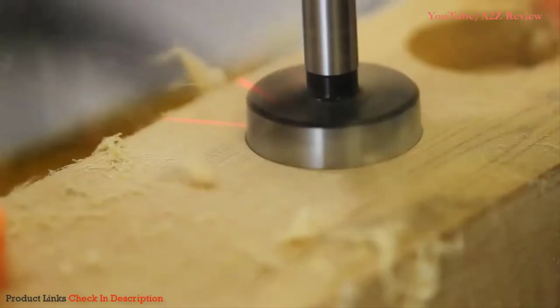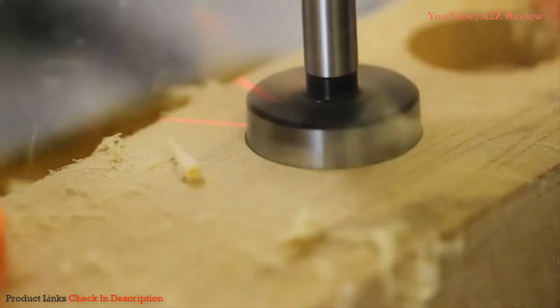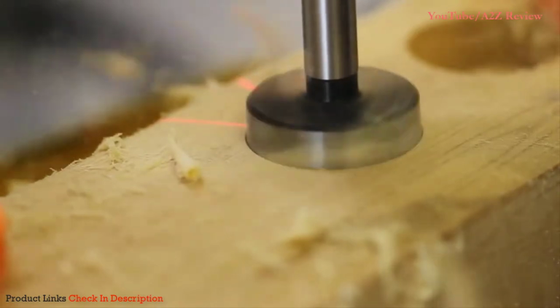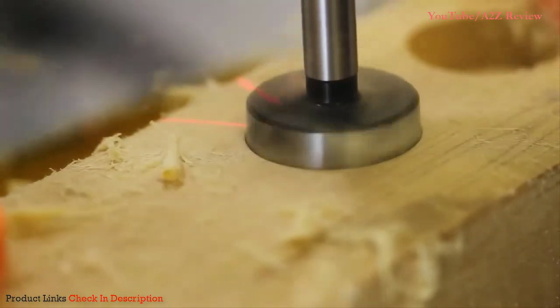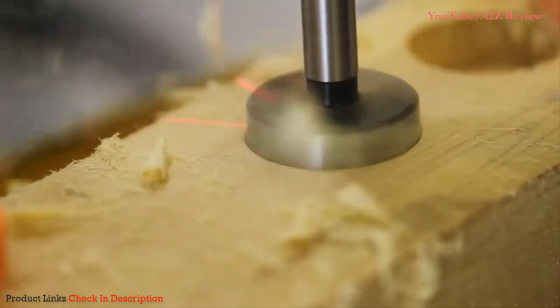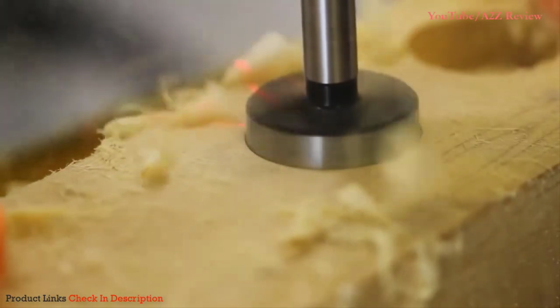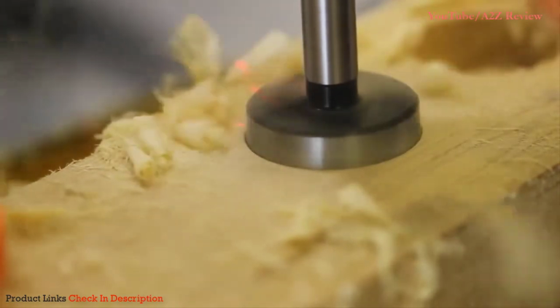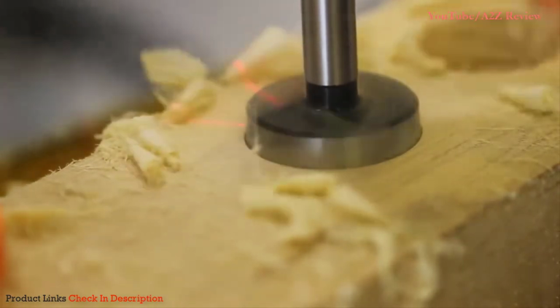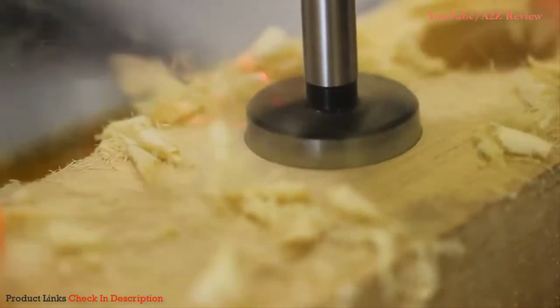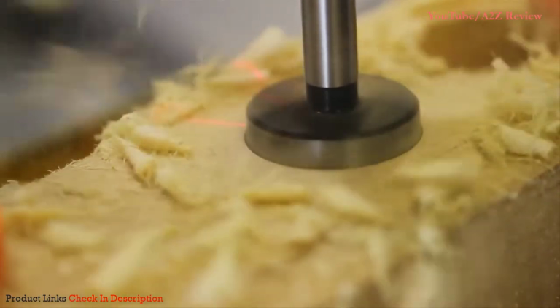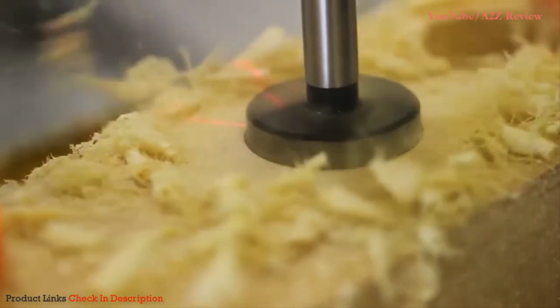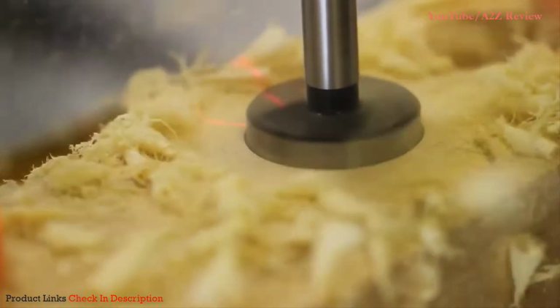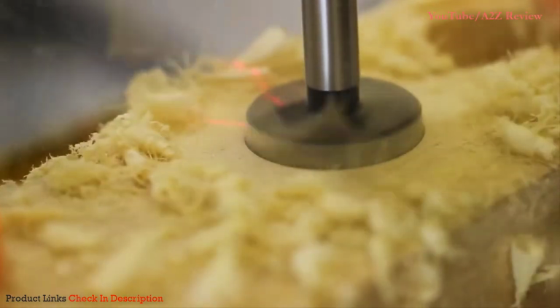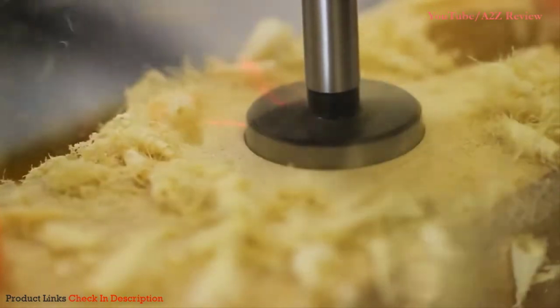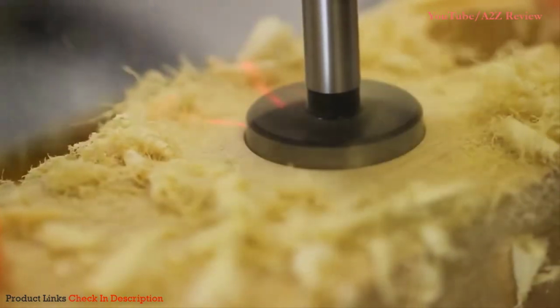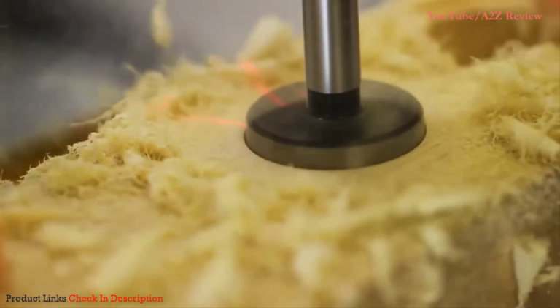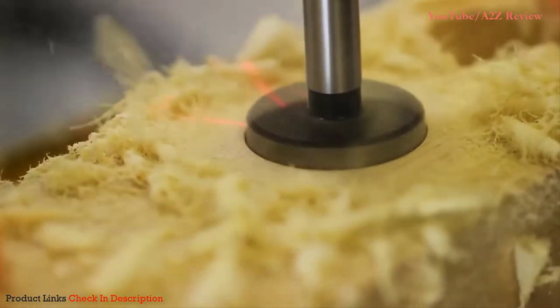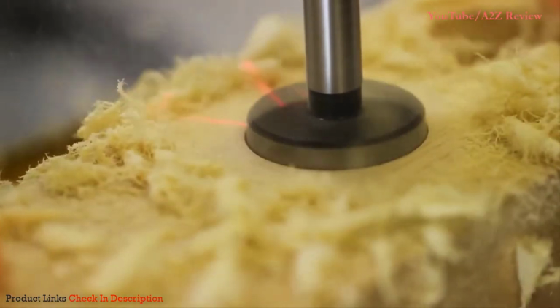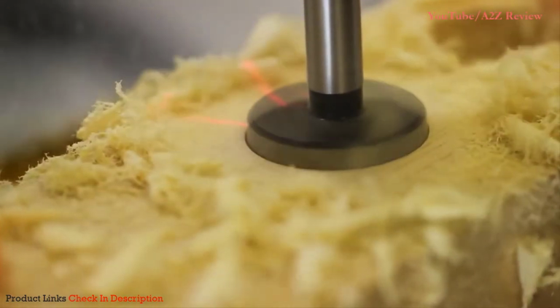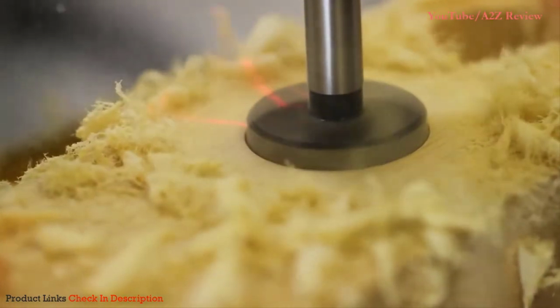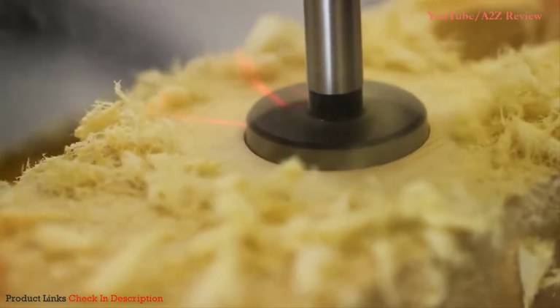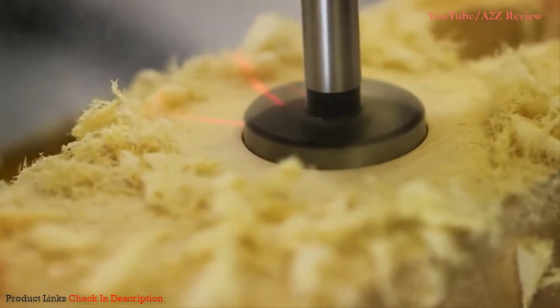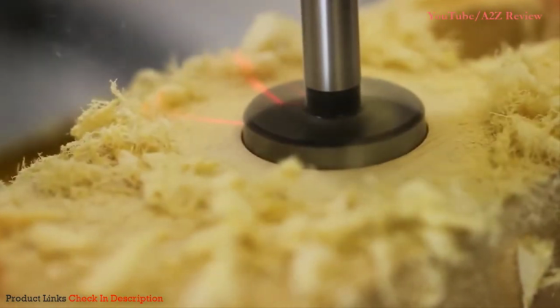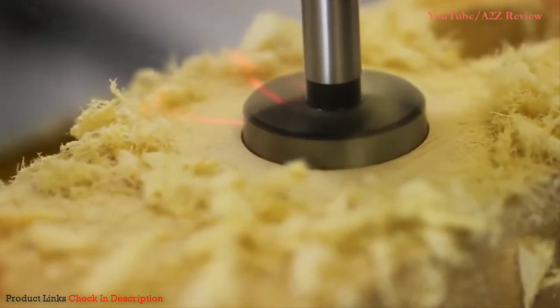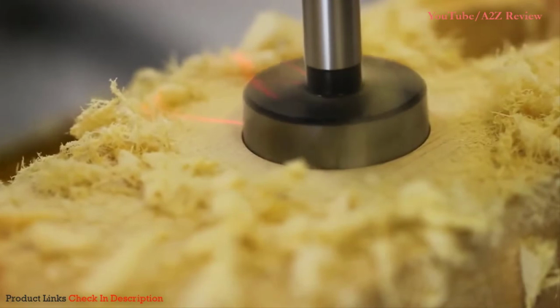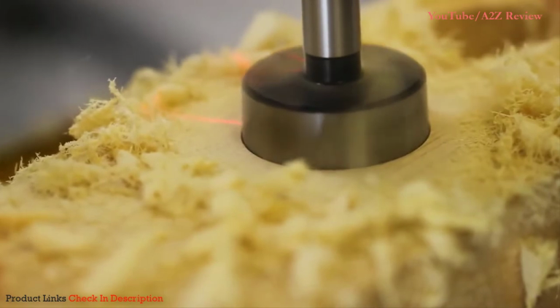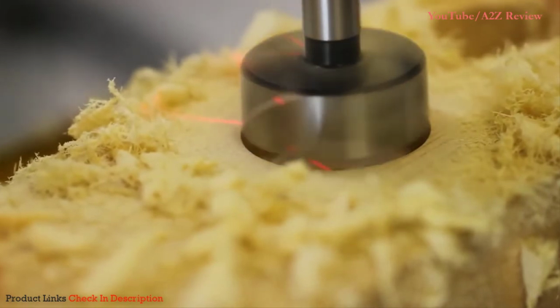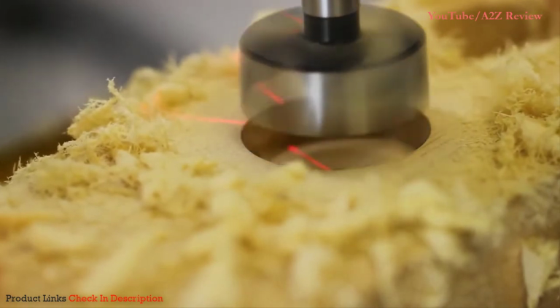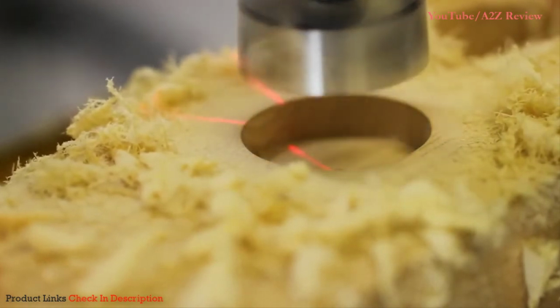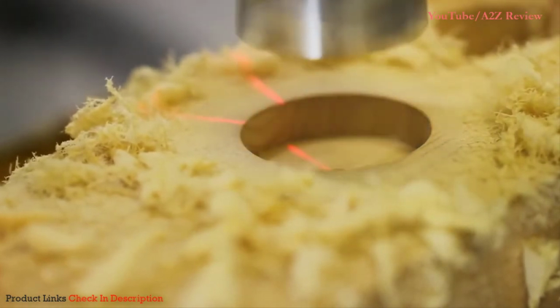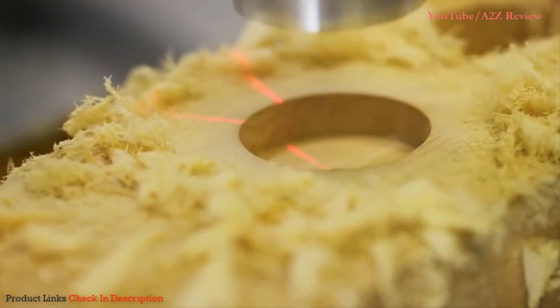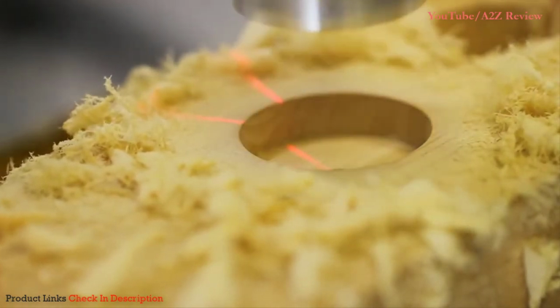Watch as this Wynn drill press glides through wood like a soldering iron through butter. That is beautiful!